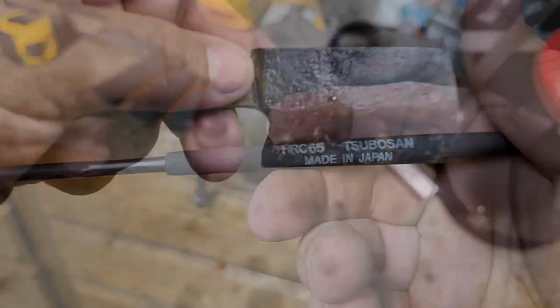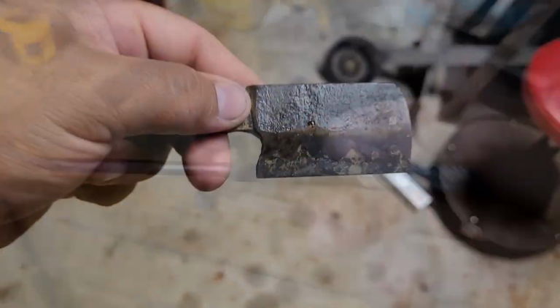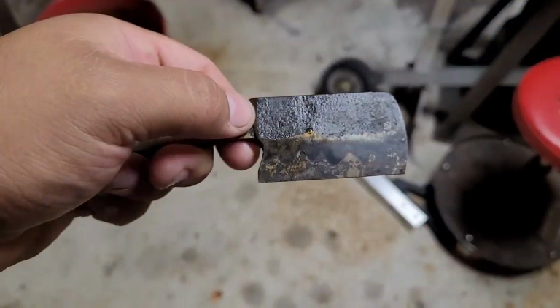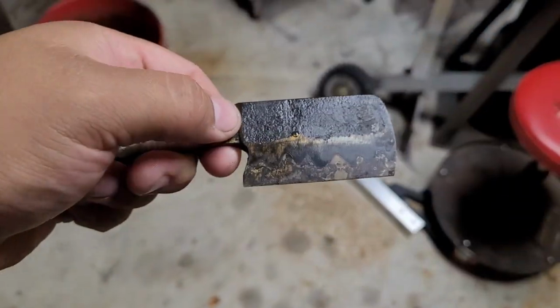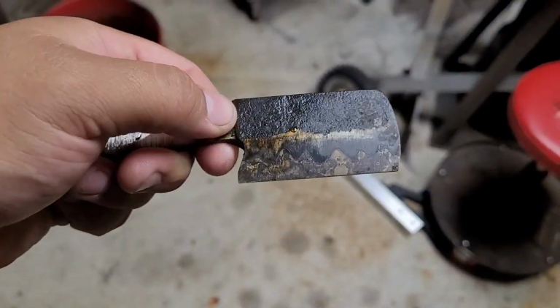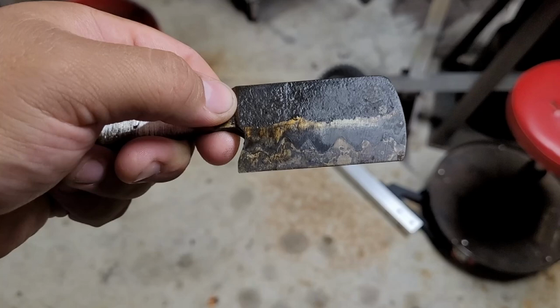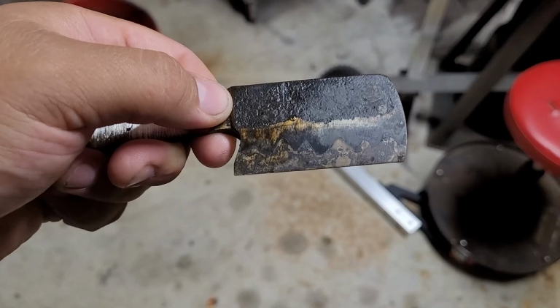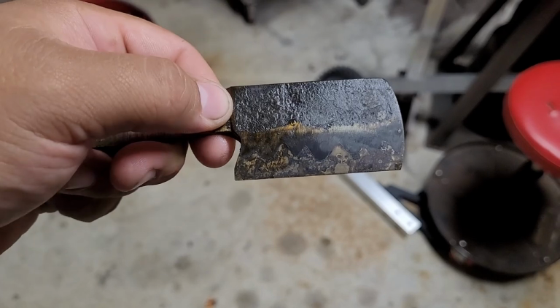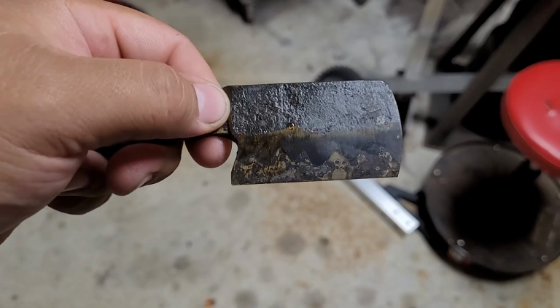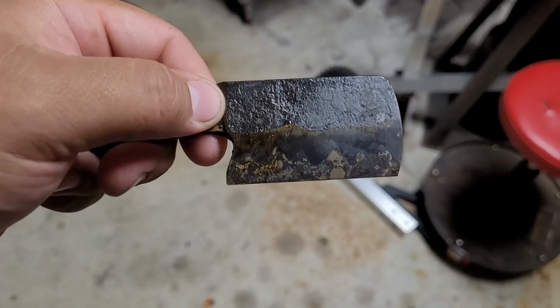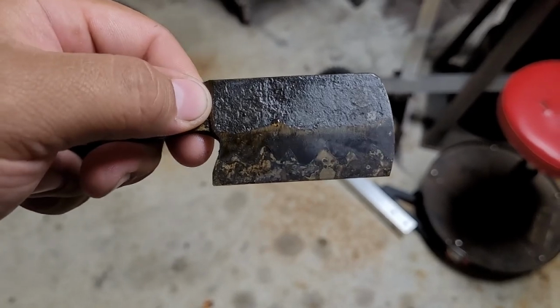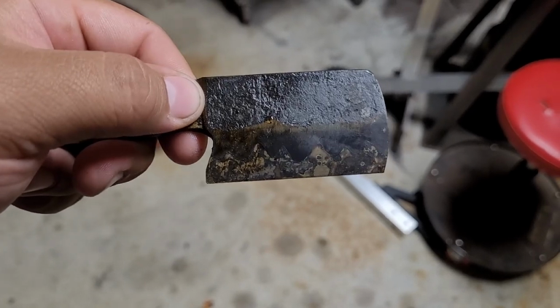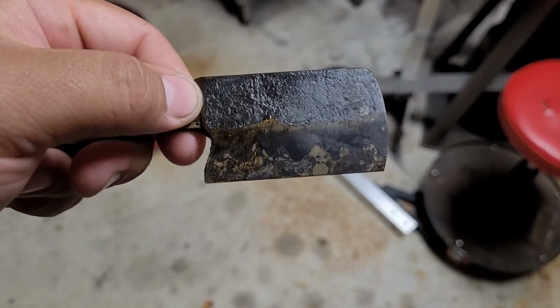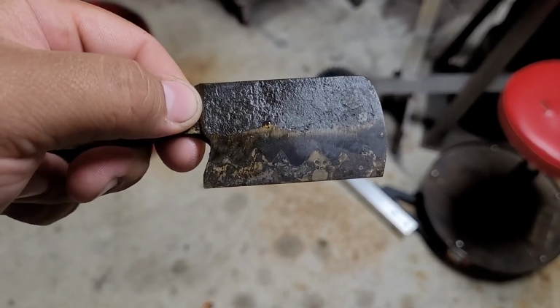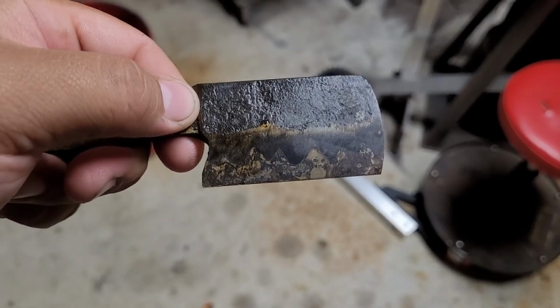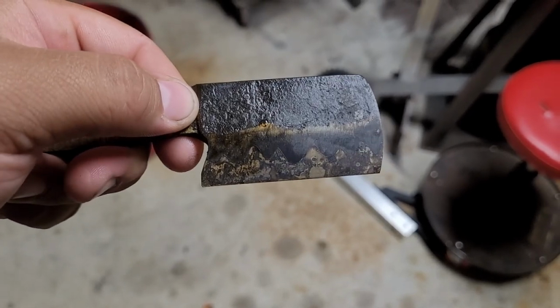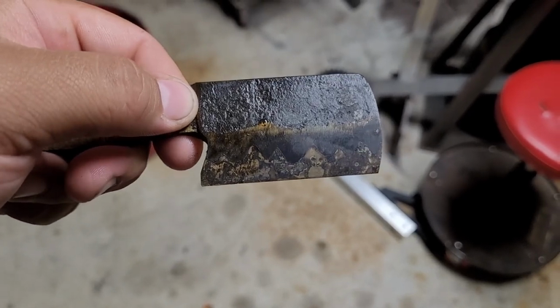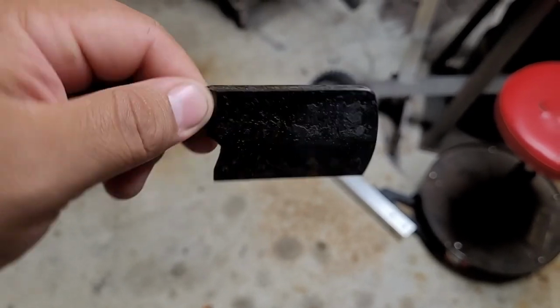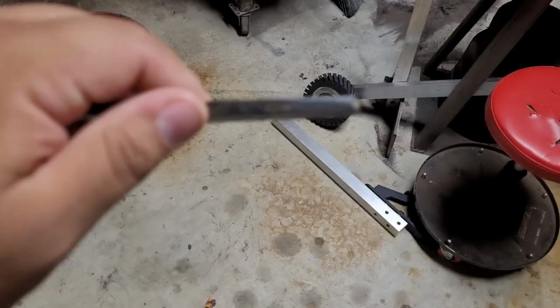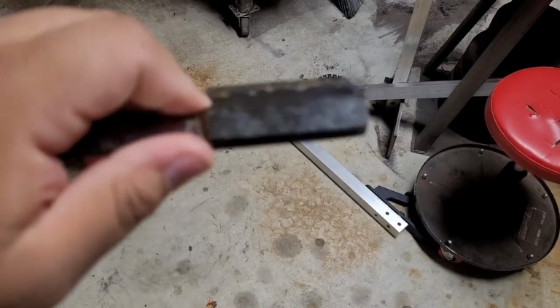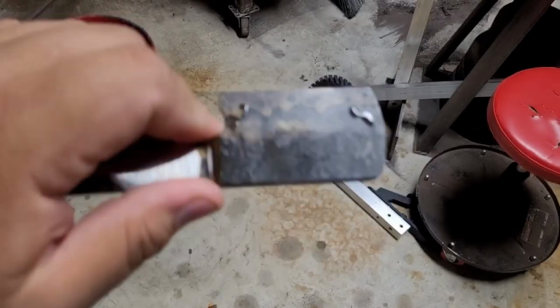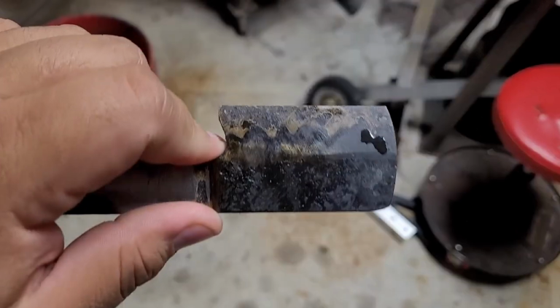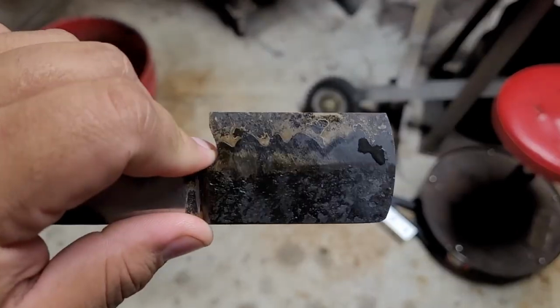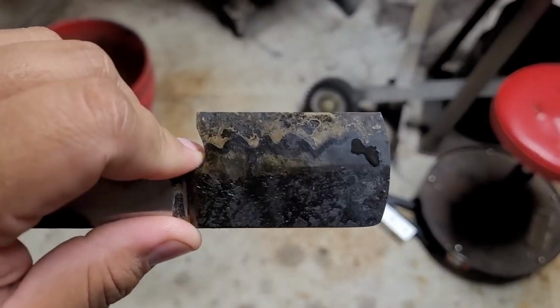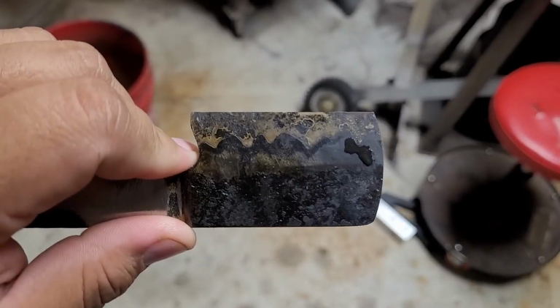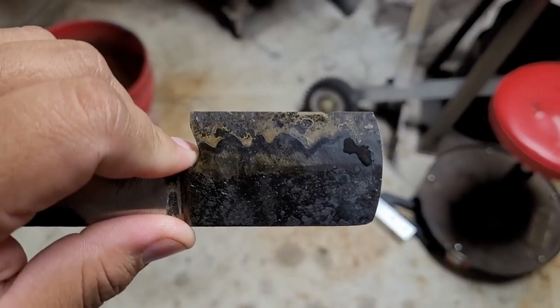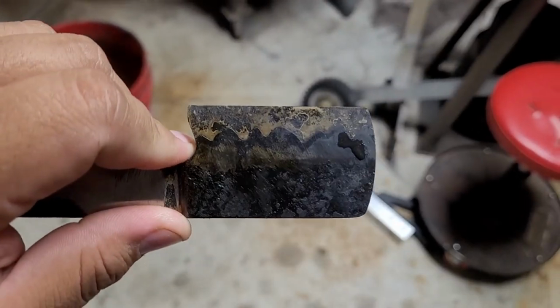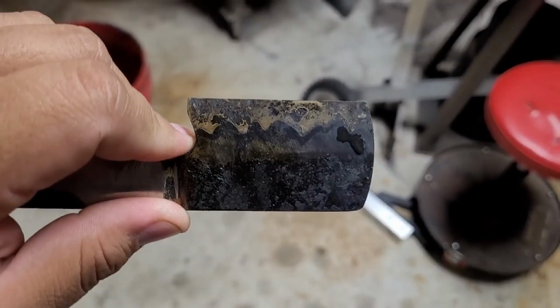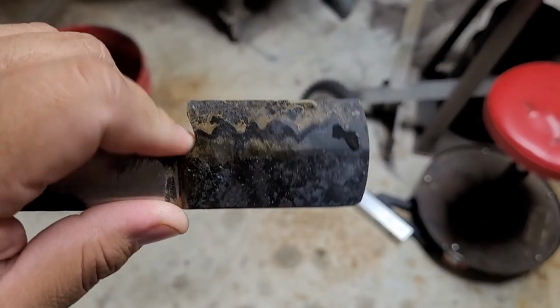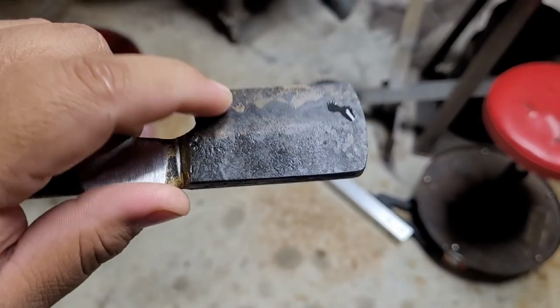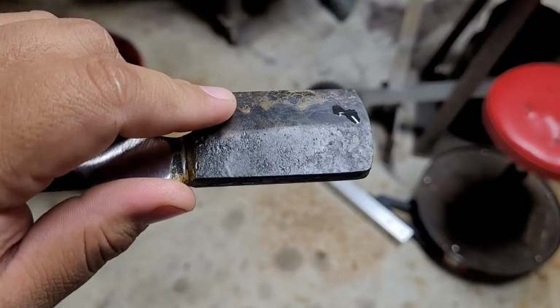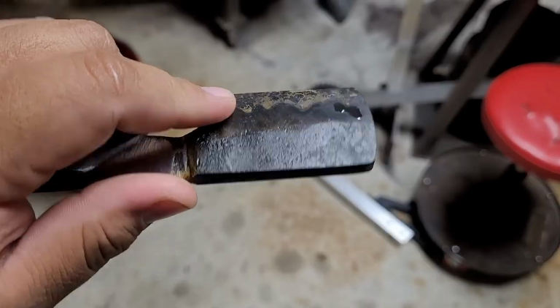Alright guys, we are out of the oven. The temper came out pretty good — nice and straw yellow. Time to hand sand.